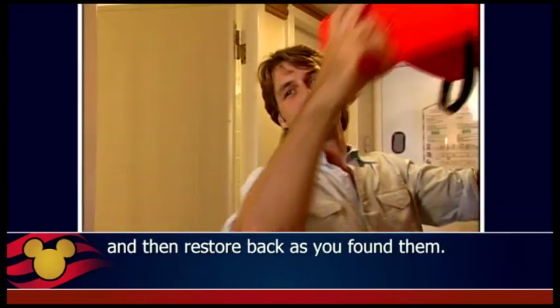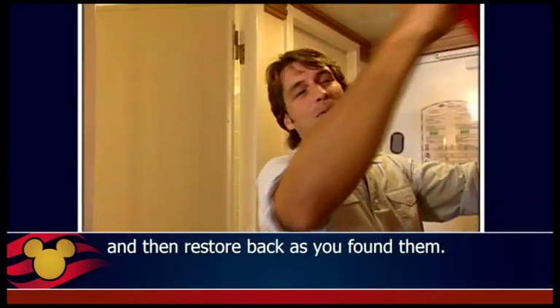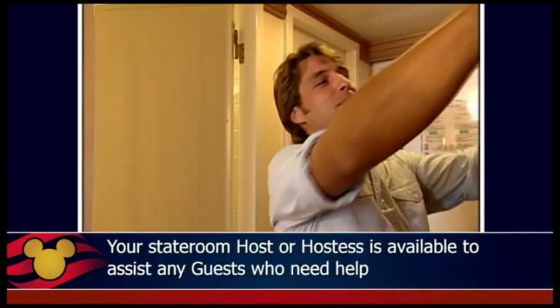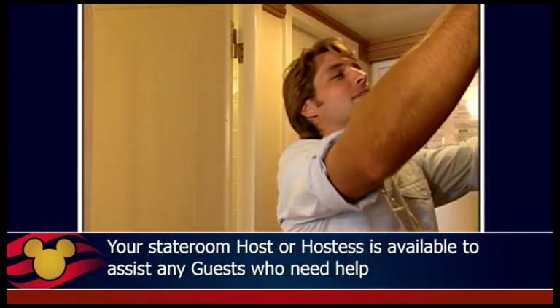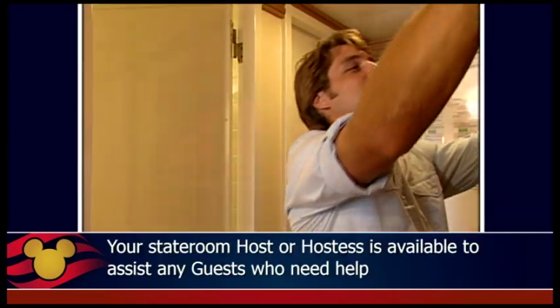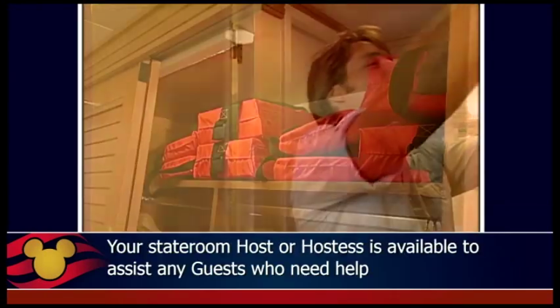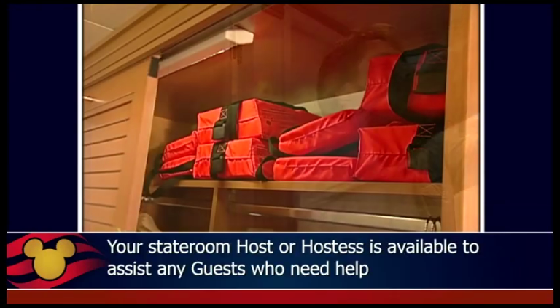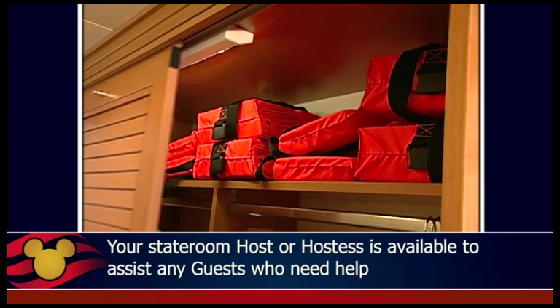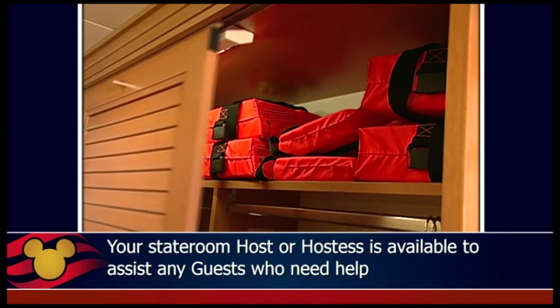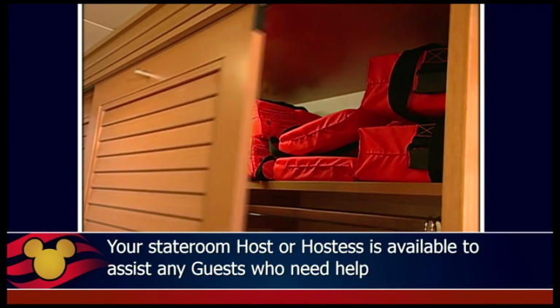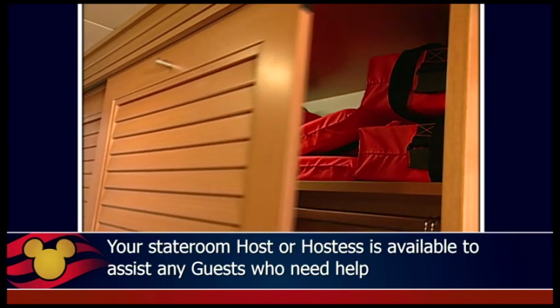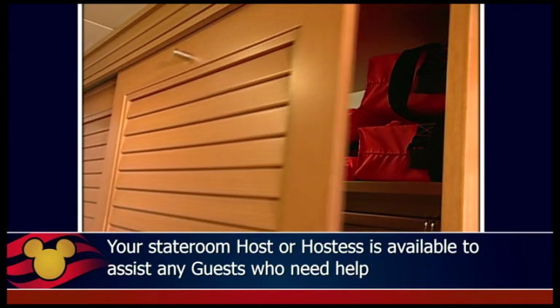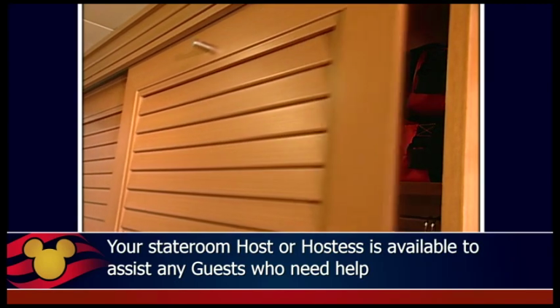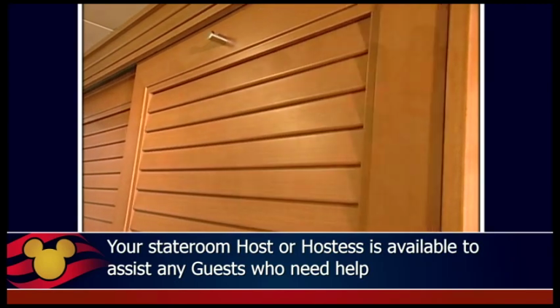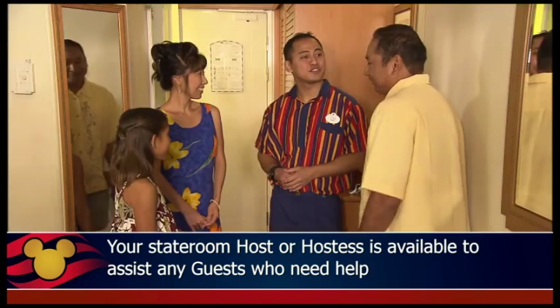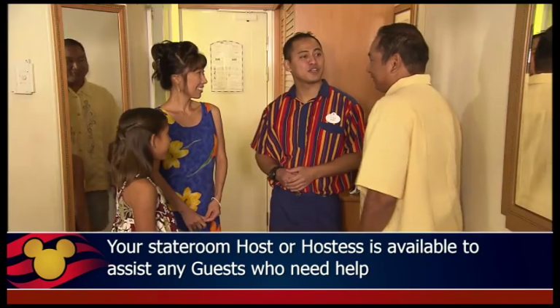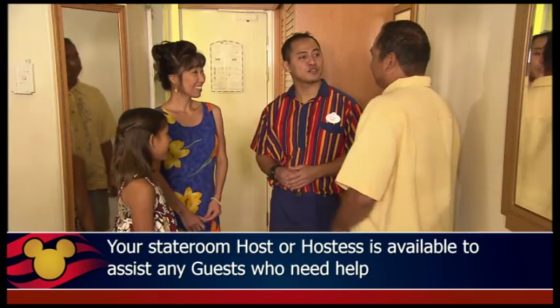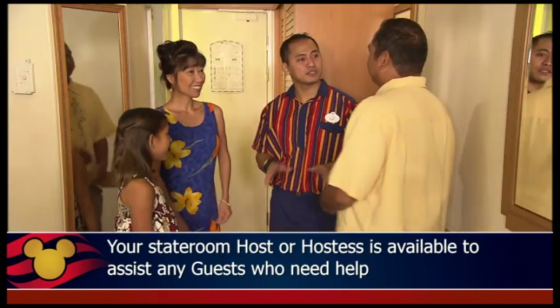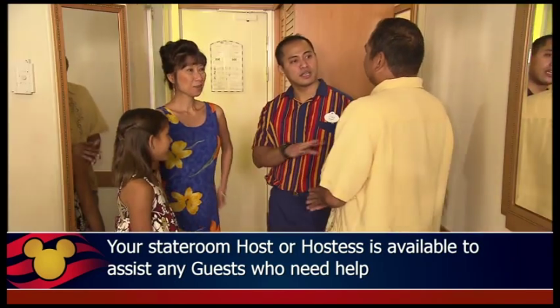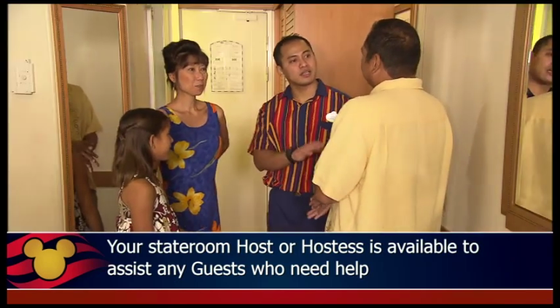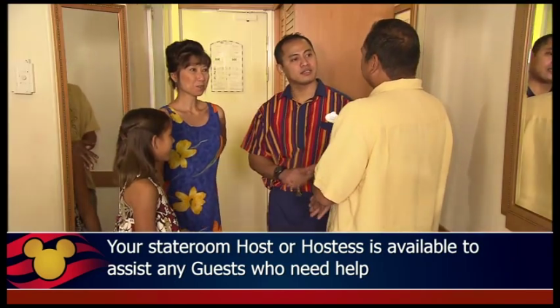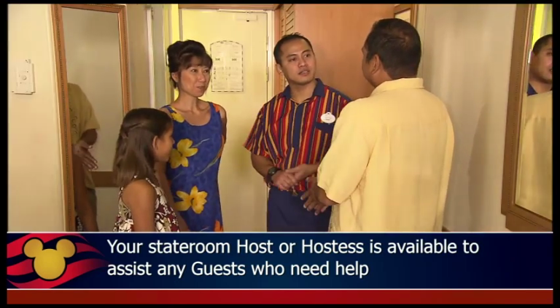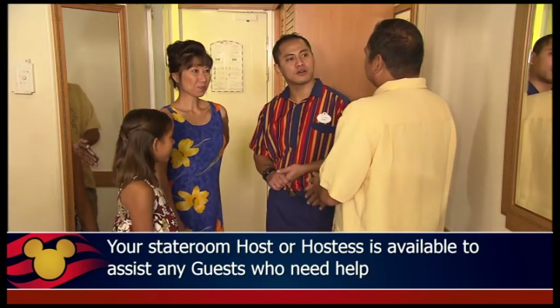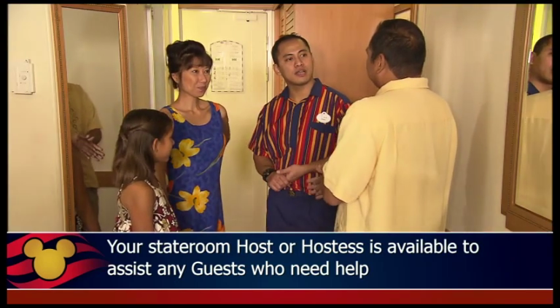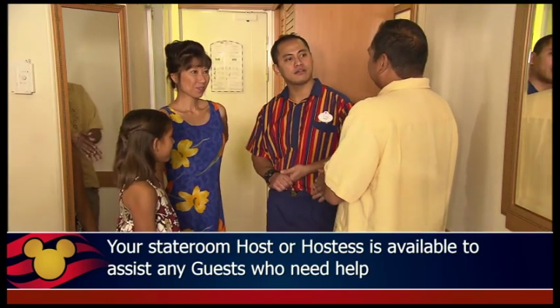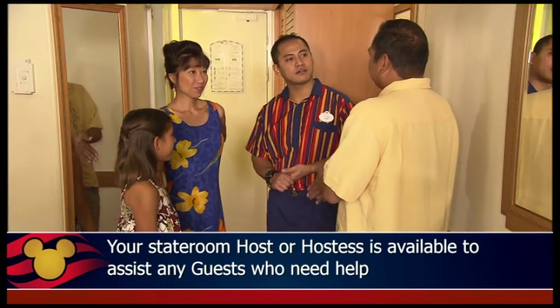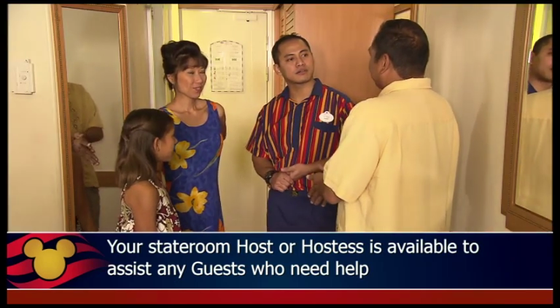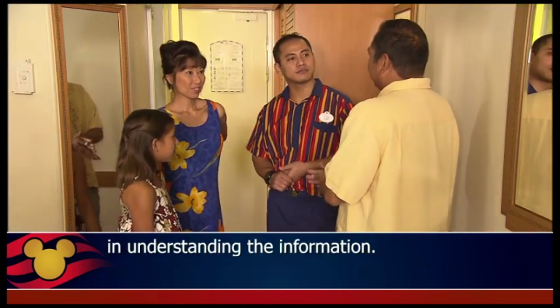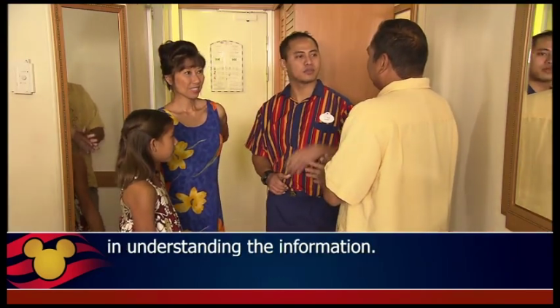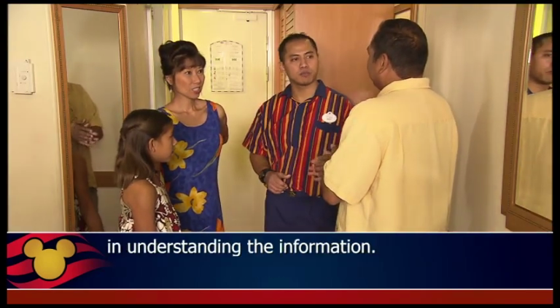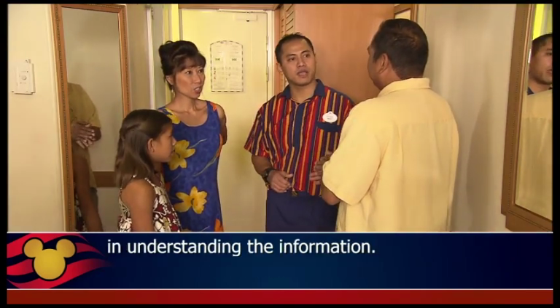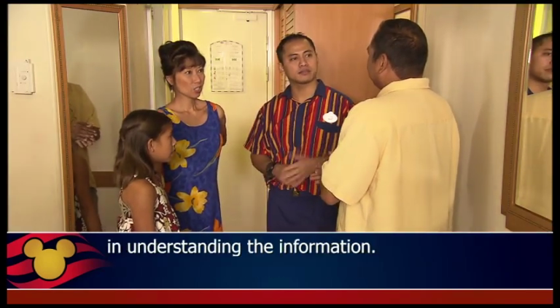Your stateroom host or hostess is available to assist any guests who need help in understanding the information.